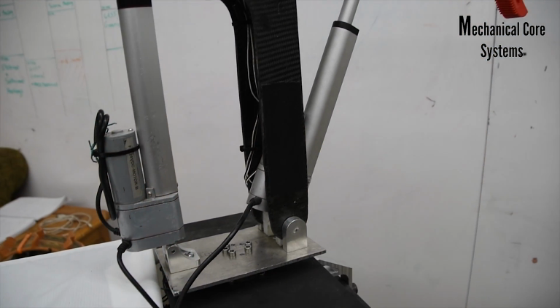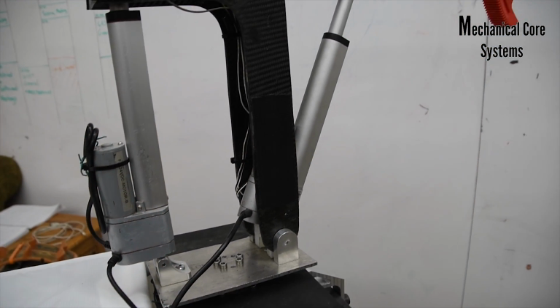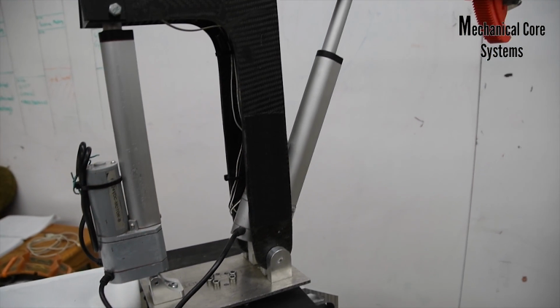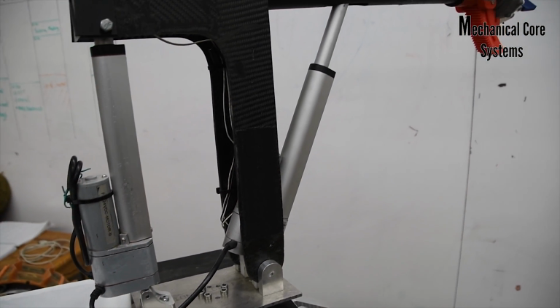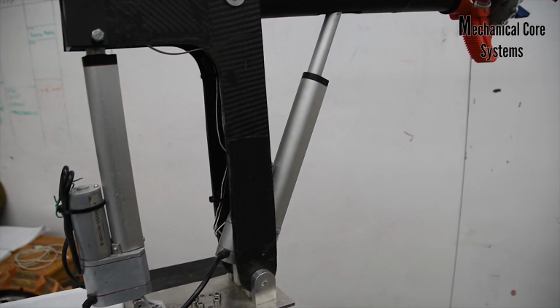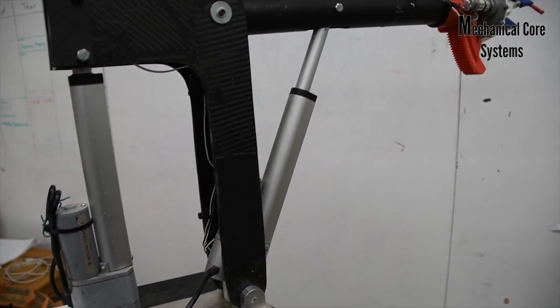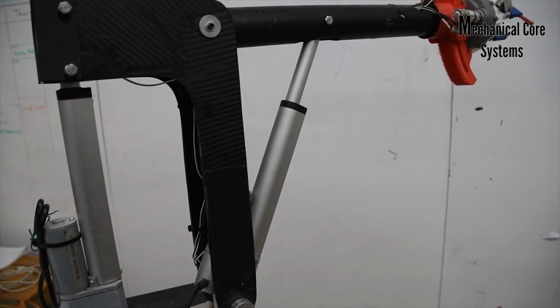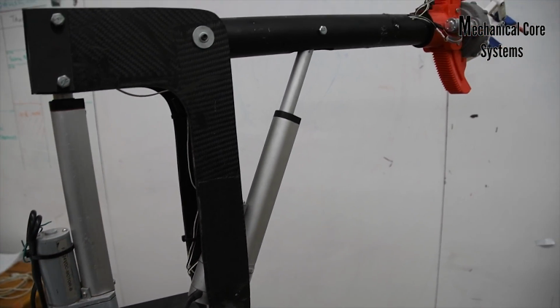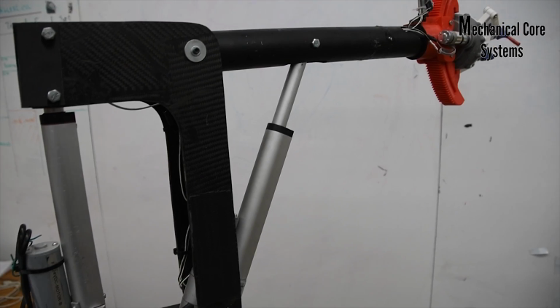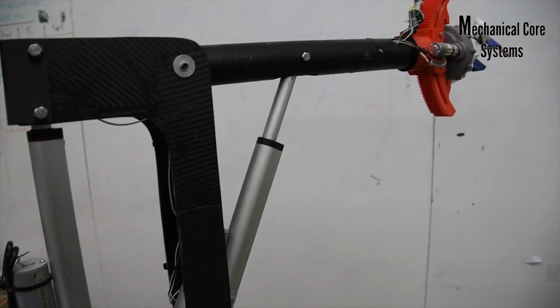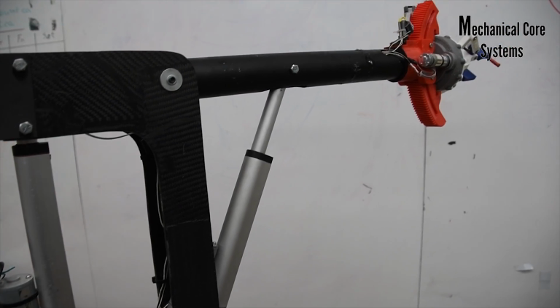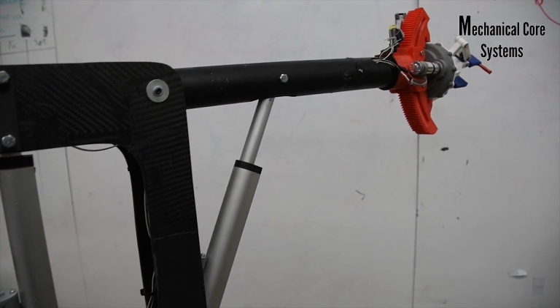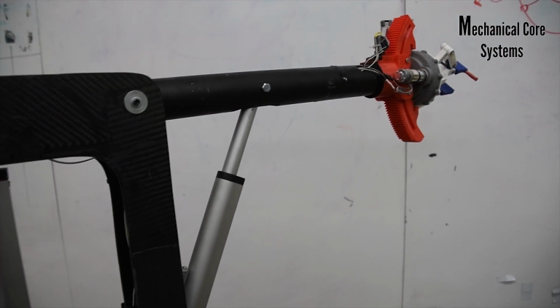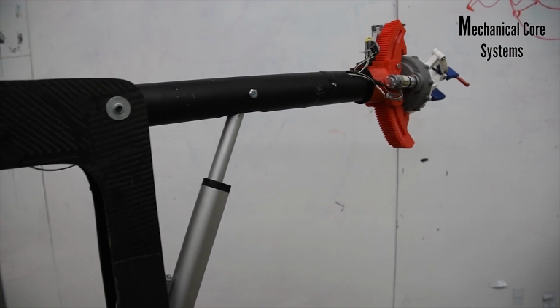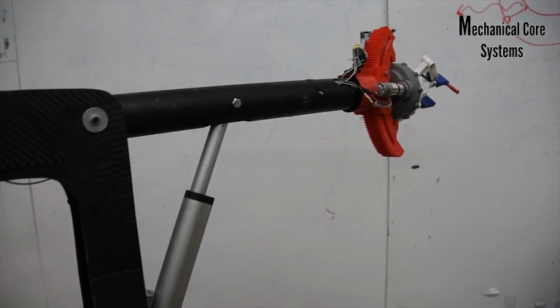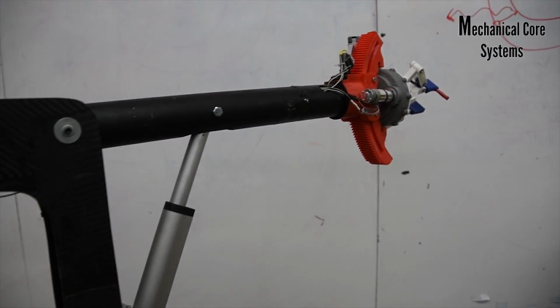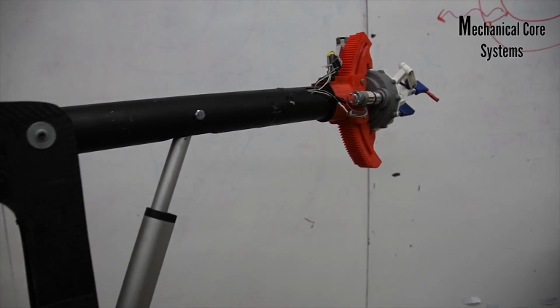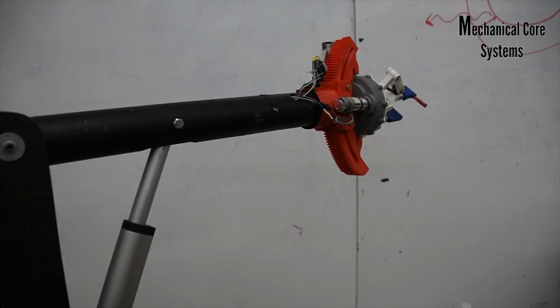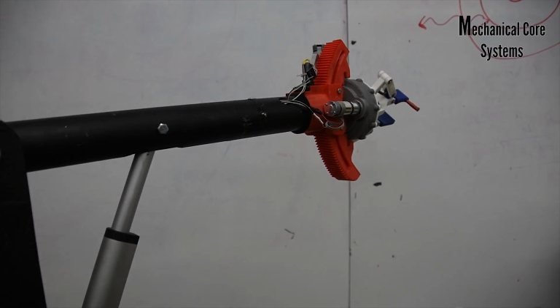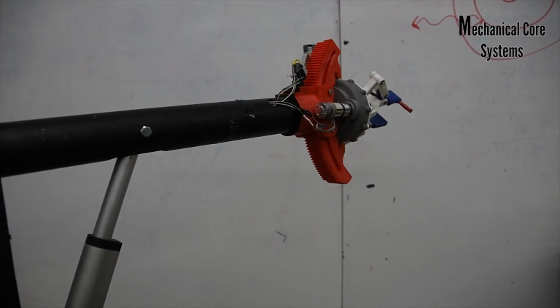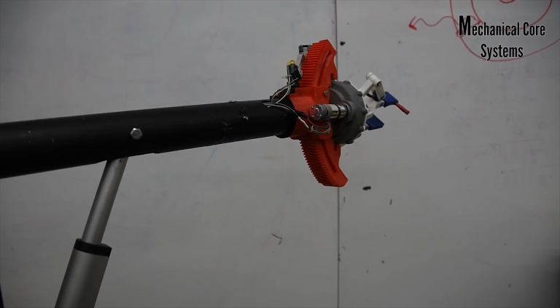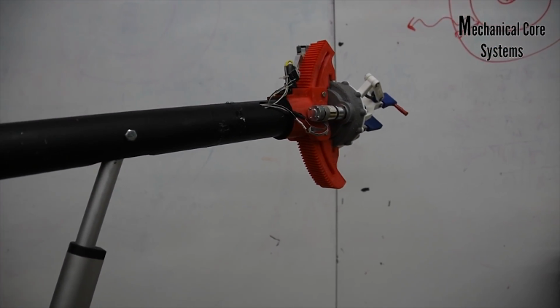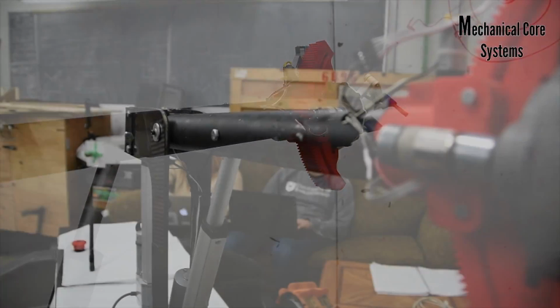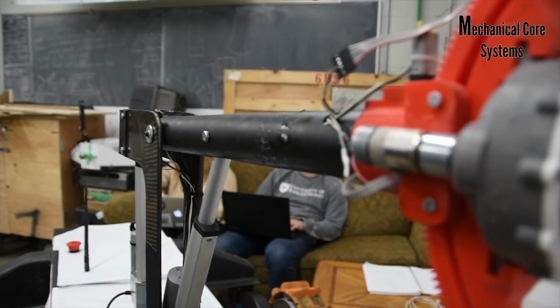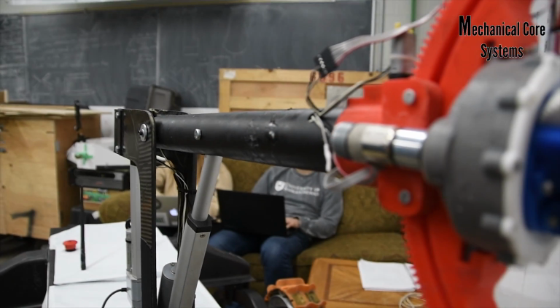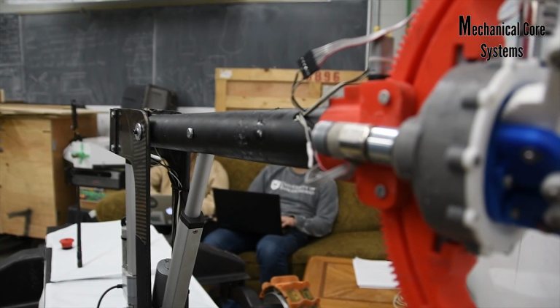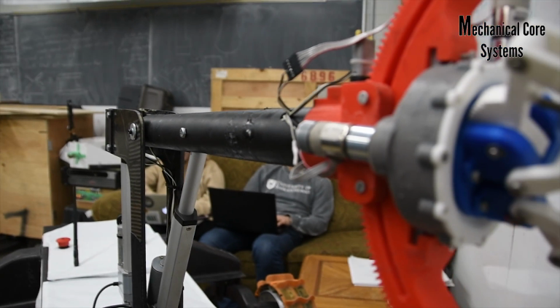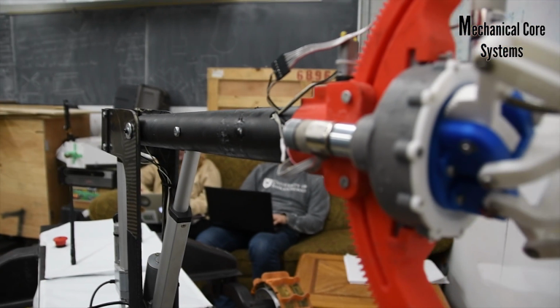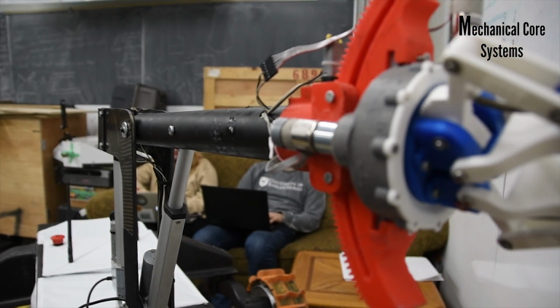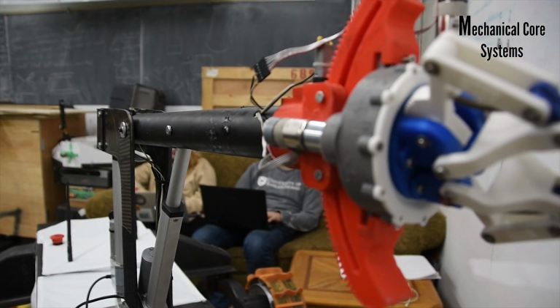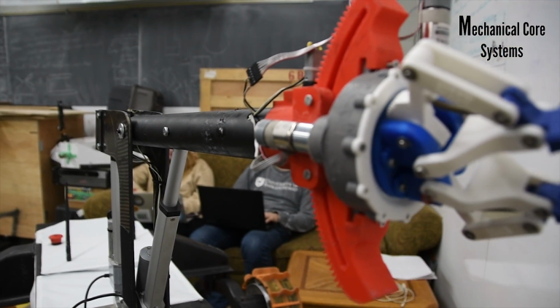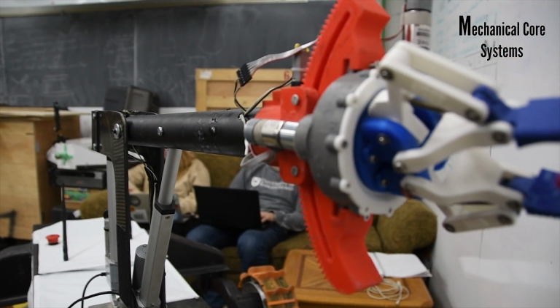This year's arm design is a 5 degree of freedom arm built from carbon fiber panels and aluminum tubing, and is controlled by linear actuators and harmonic gearboxes.